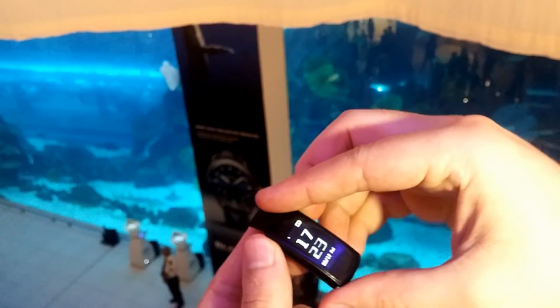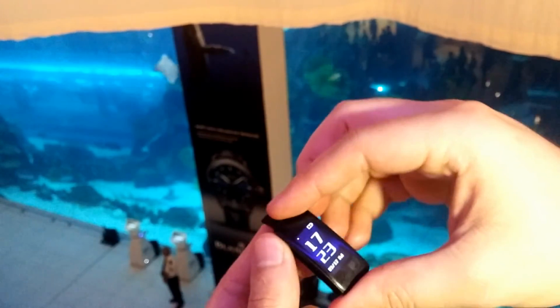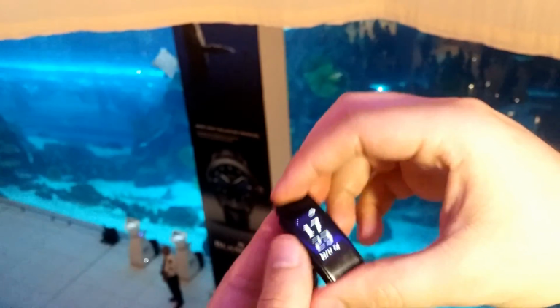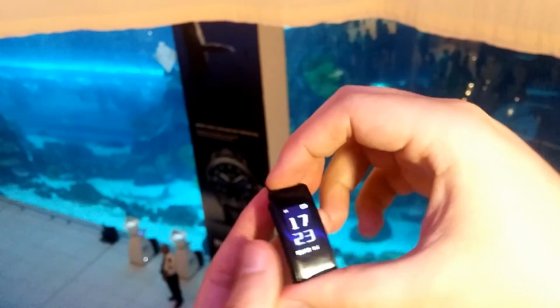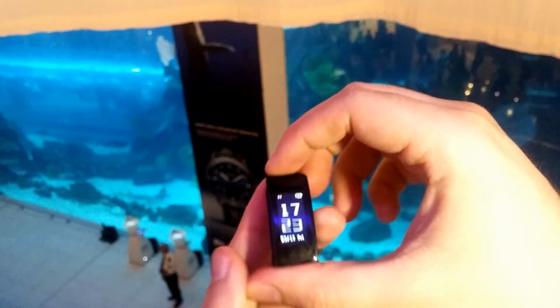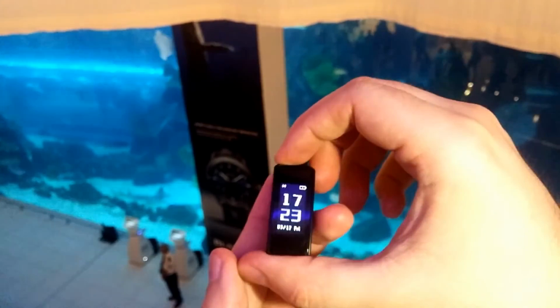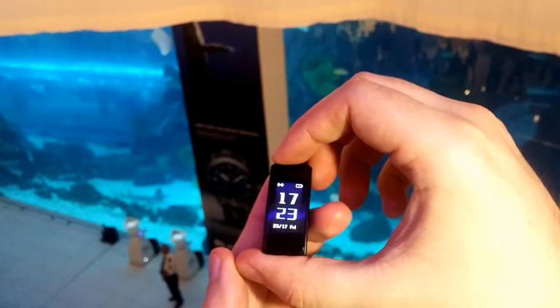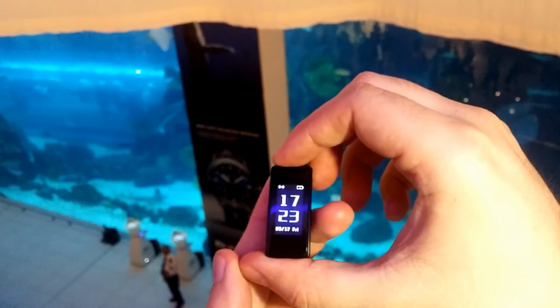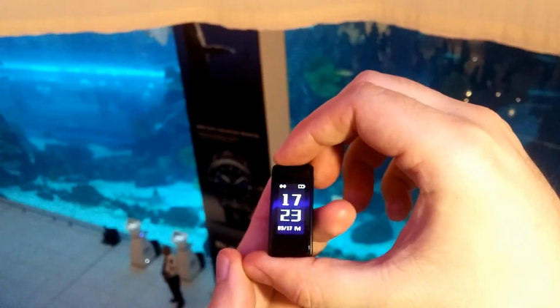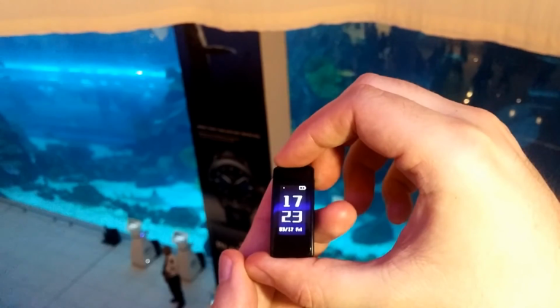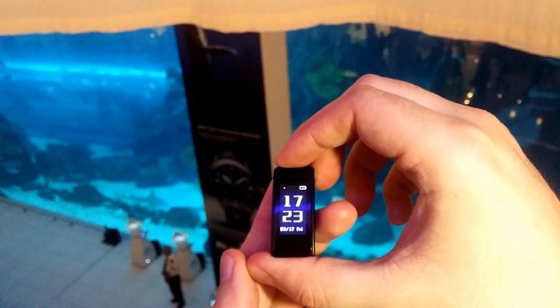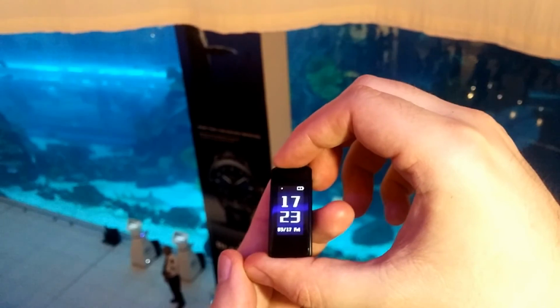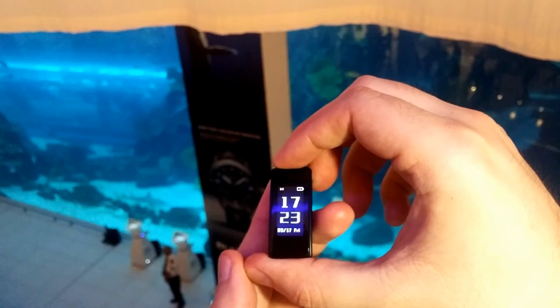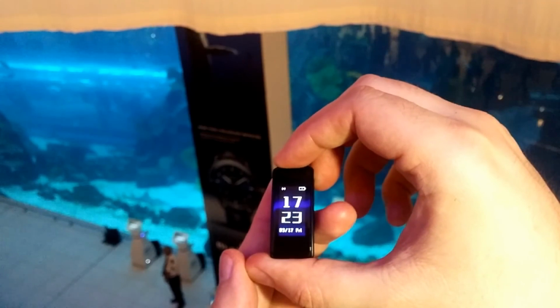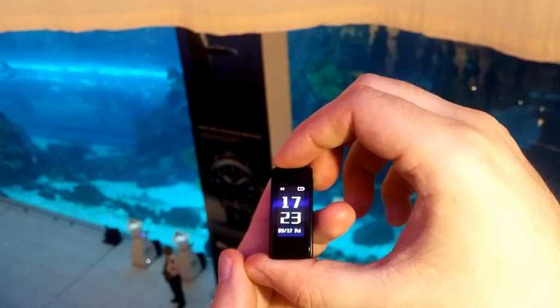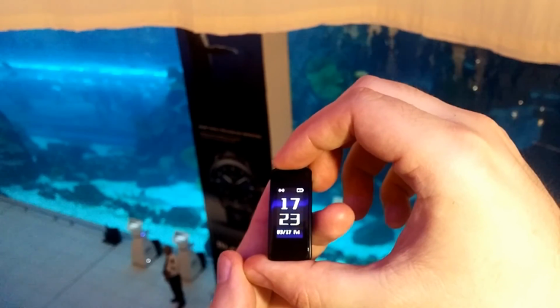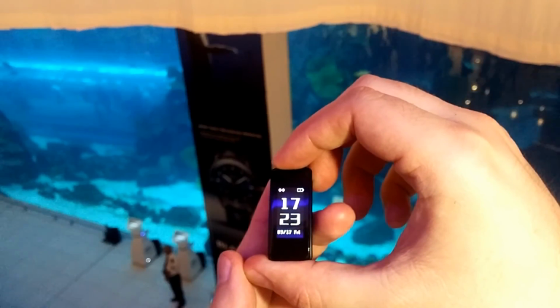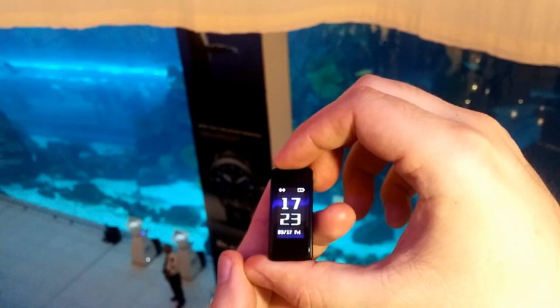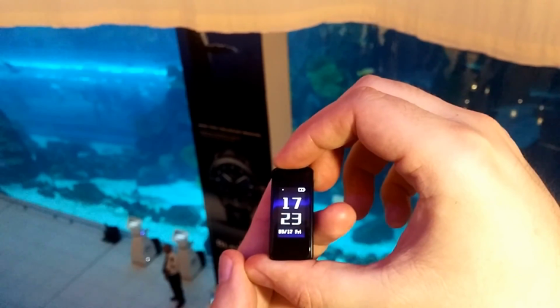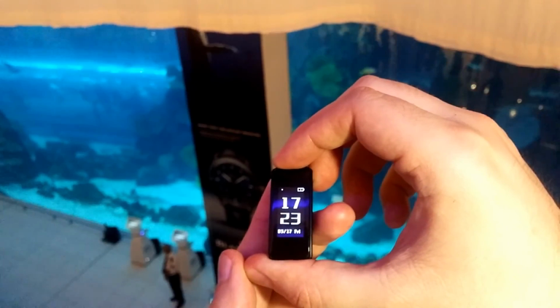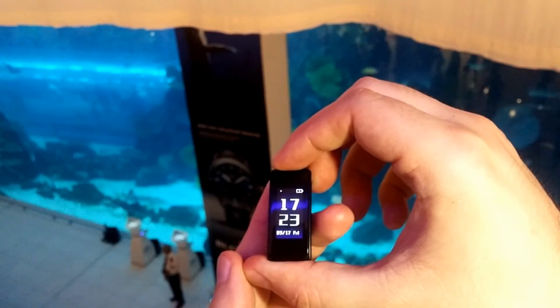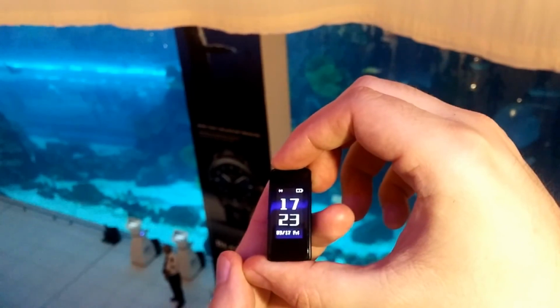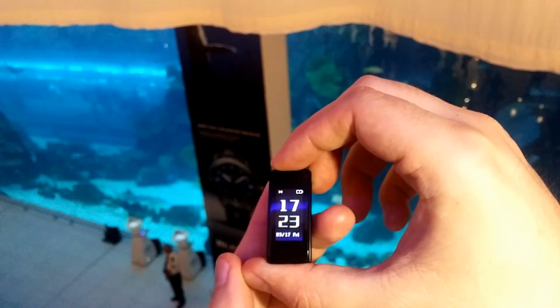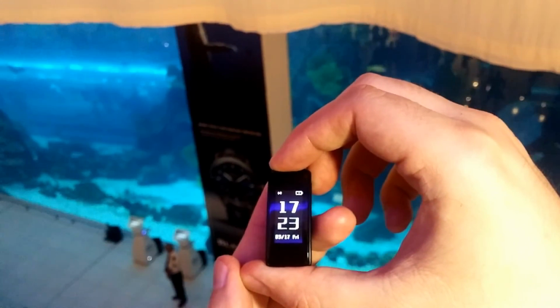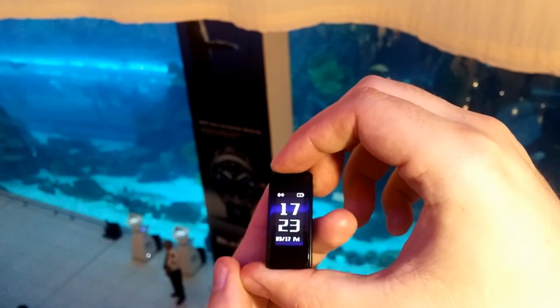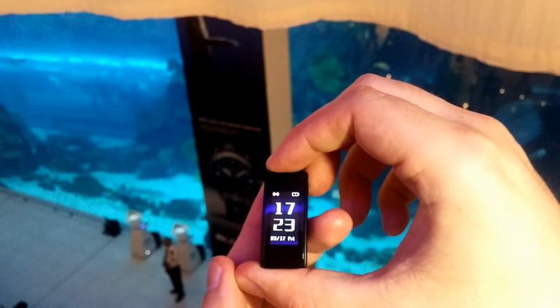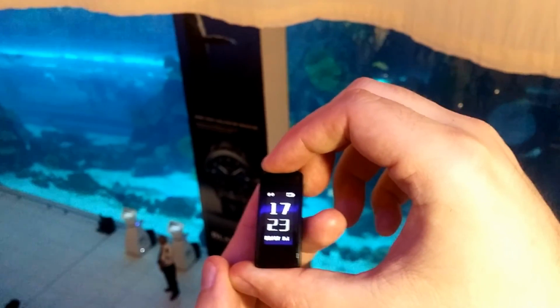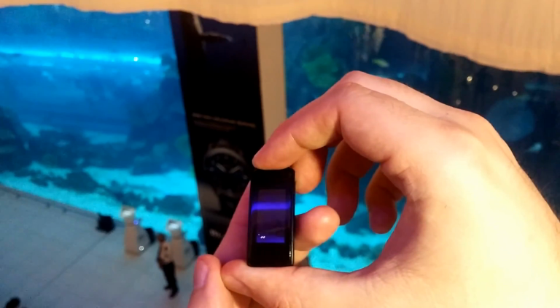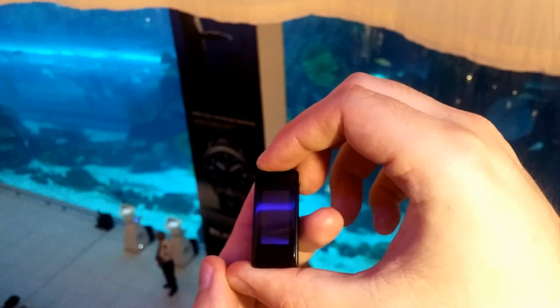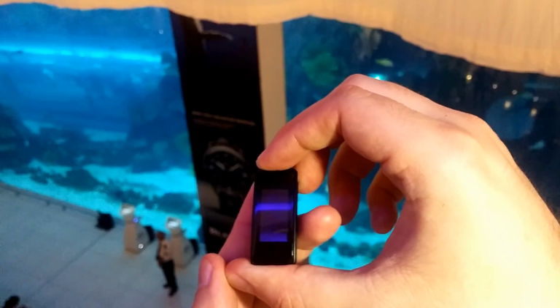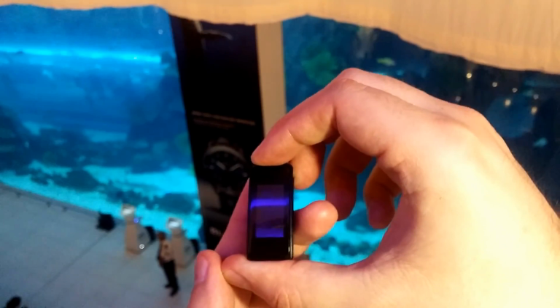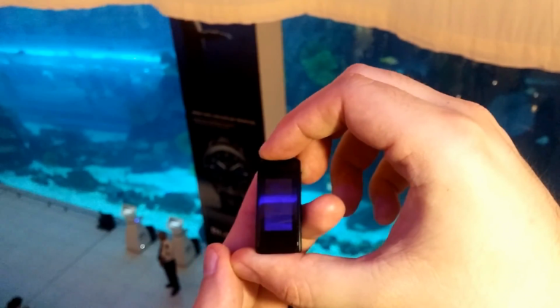That's all for this smartwatch. Thank you very much for watching and have a nice day.